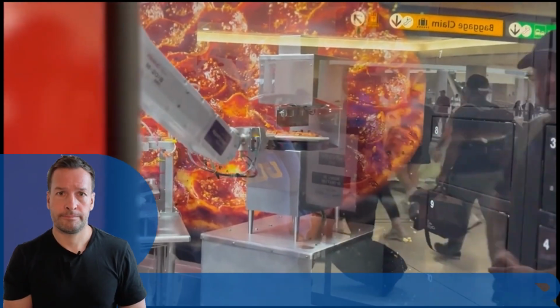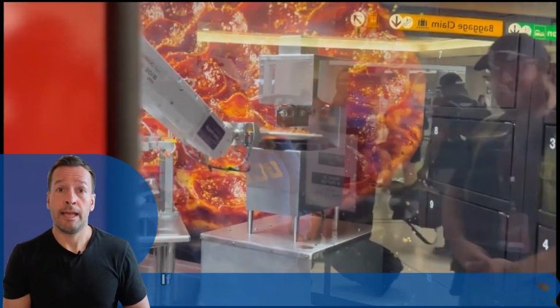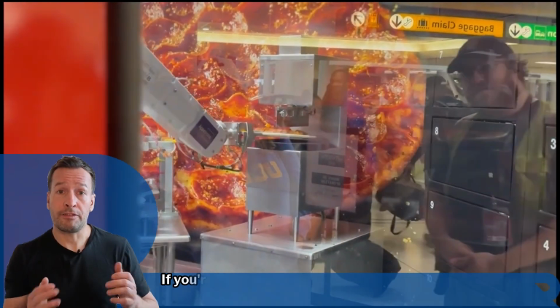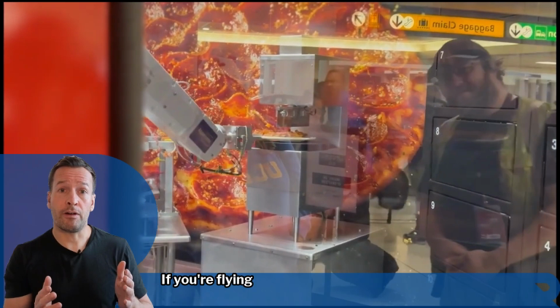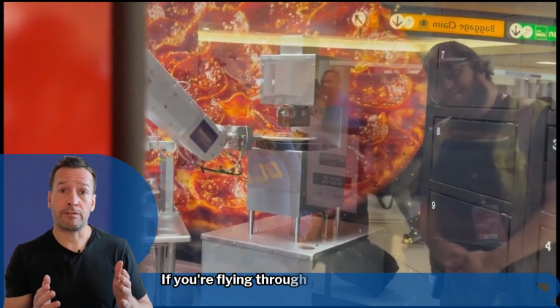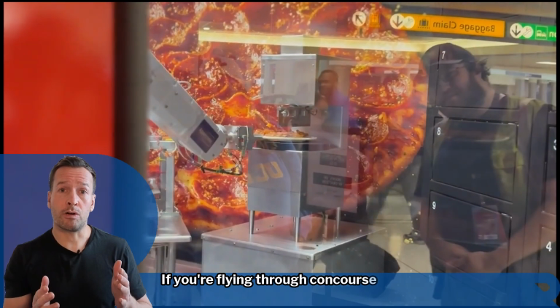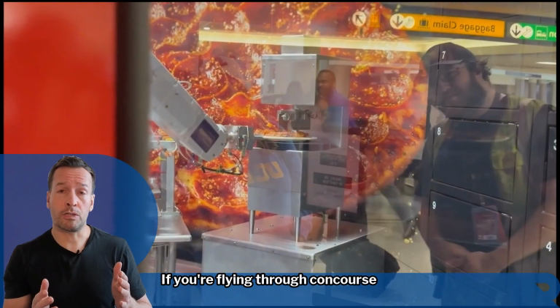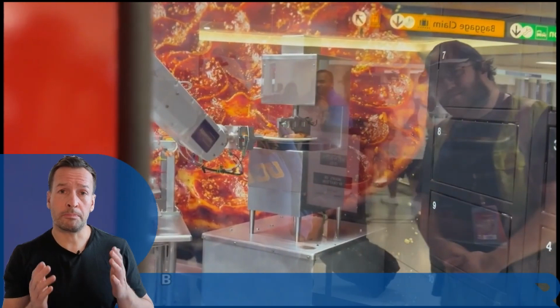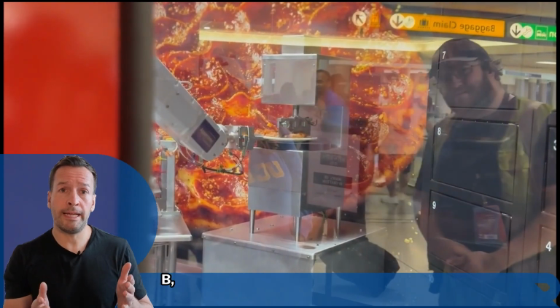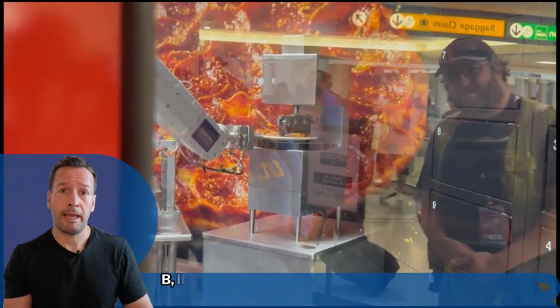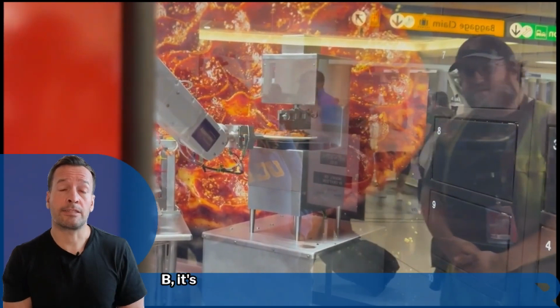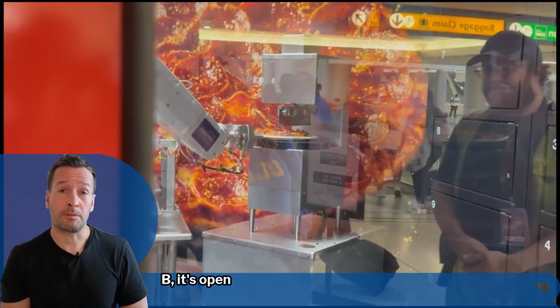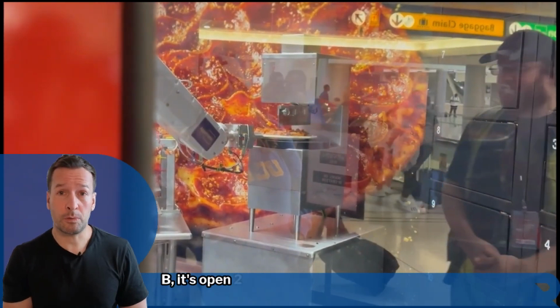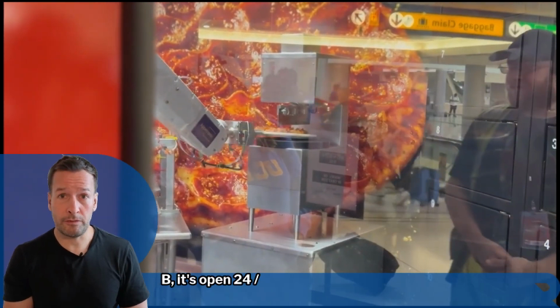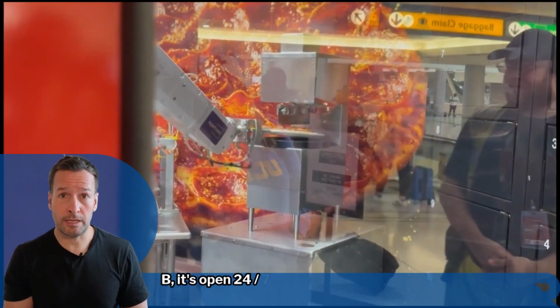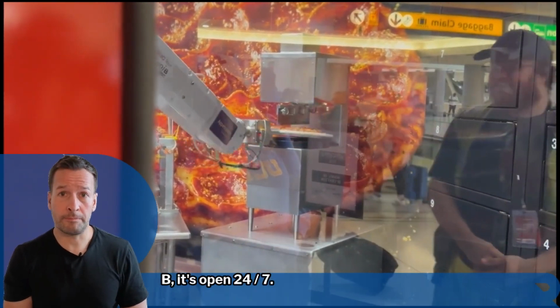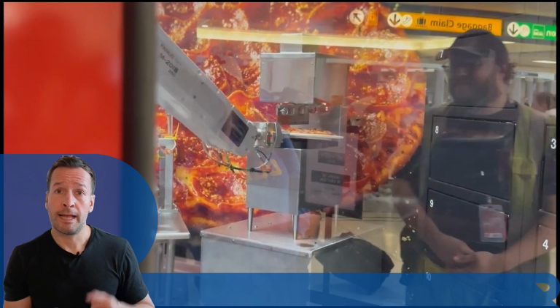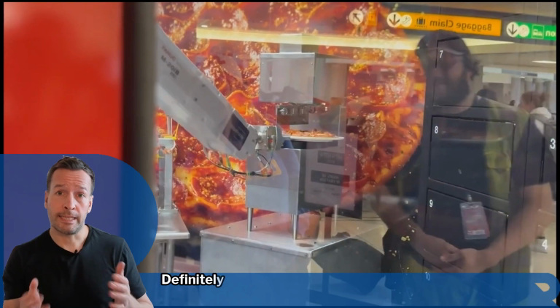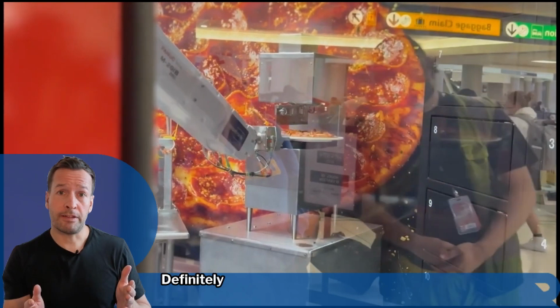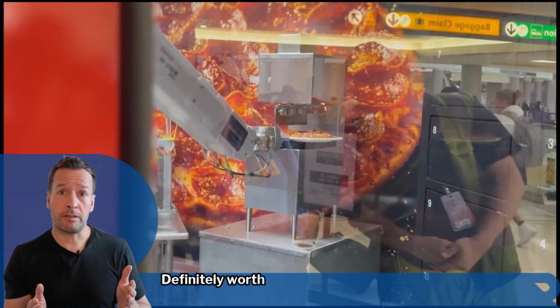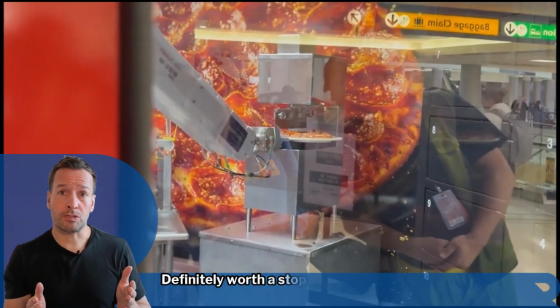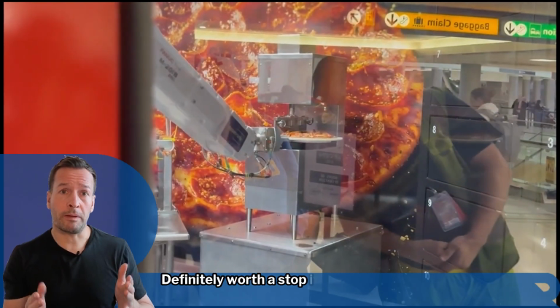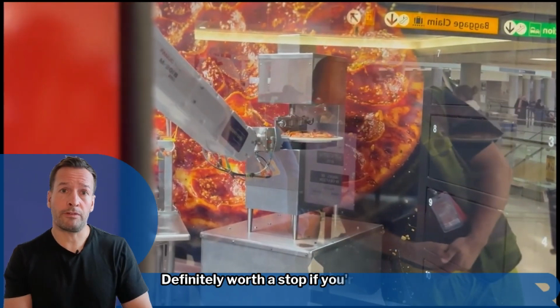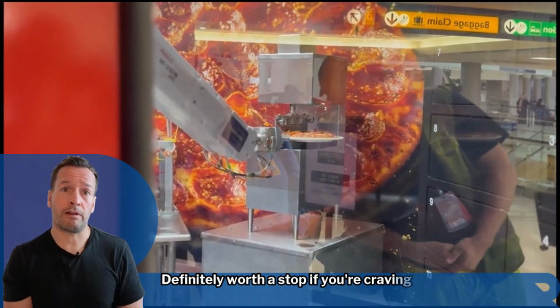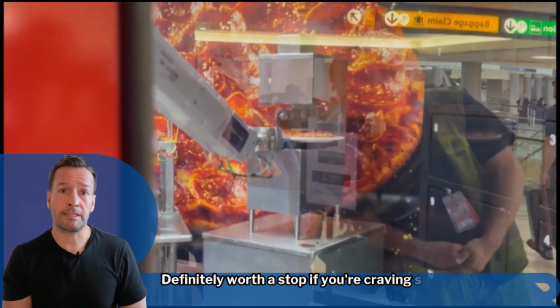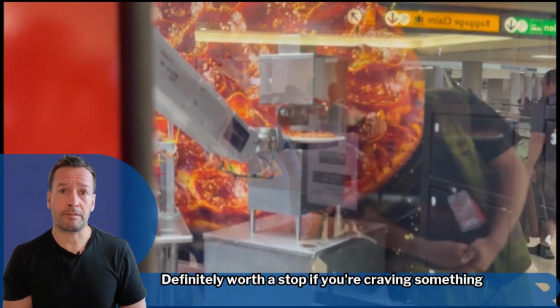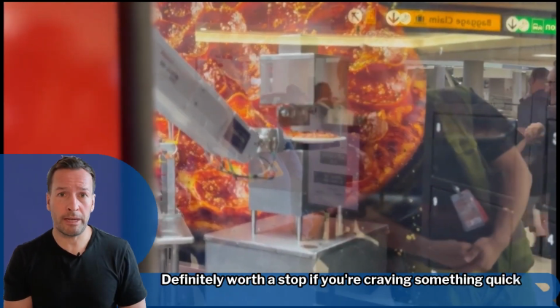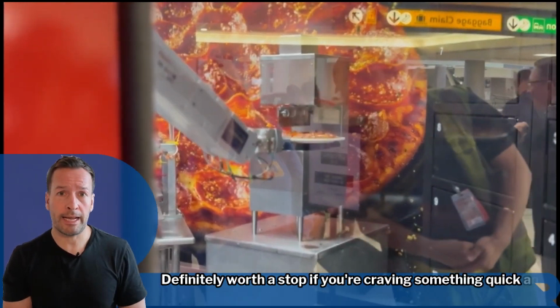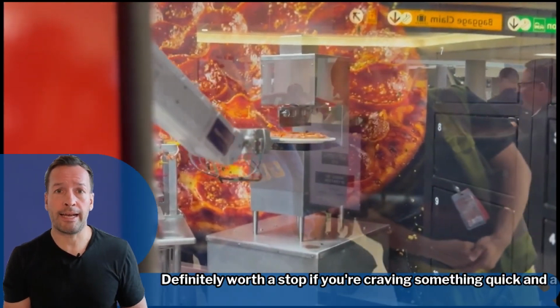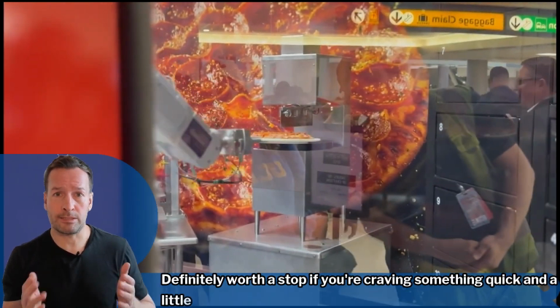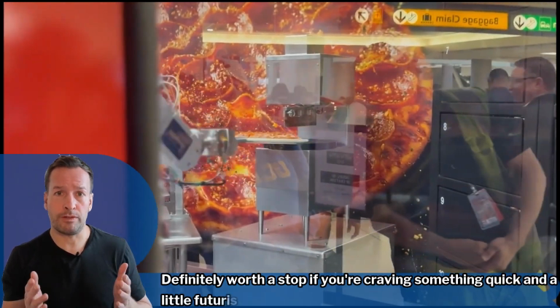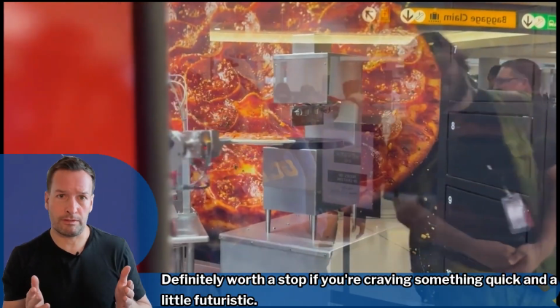If you're flying through Concourse B, it's open 24/7 — definitely worth a stop if you're craving something quick and a little futuristic.